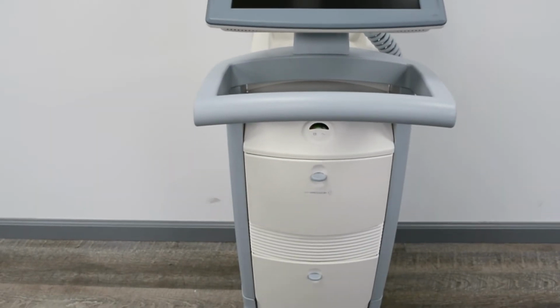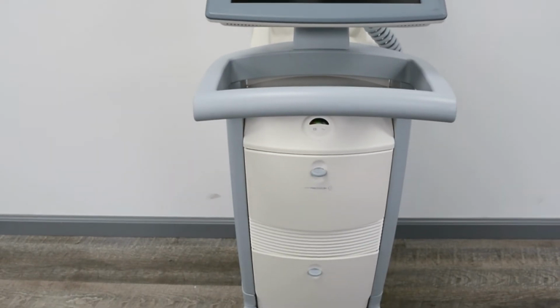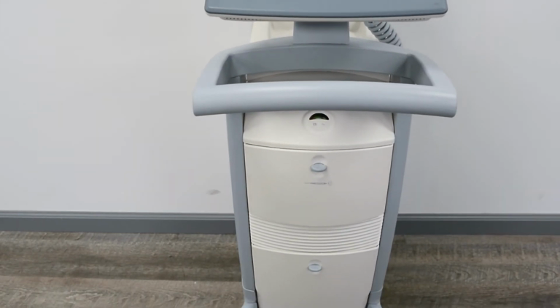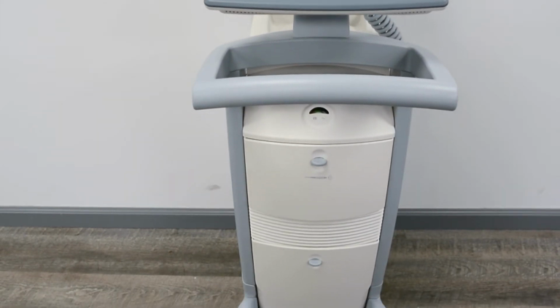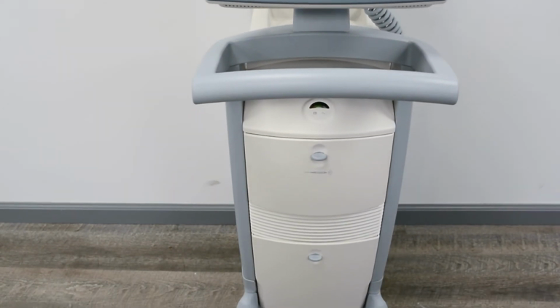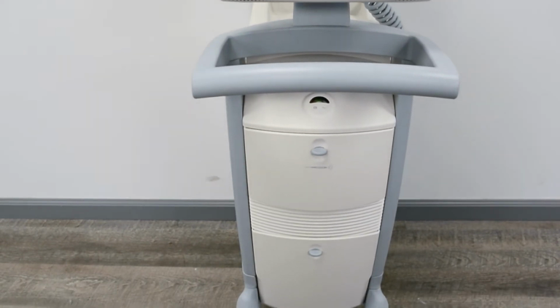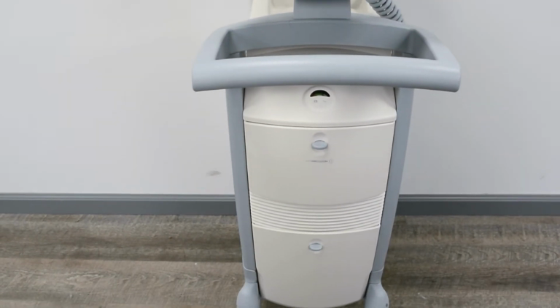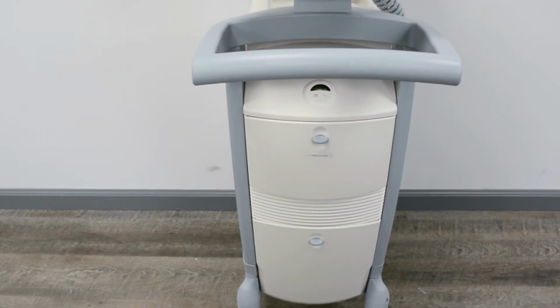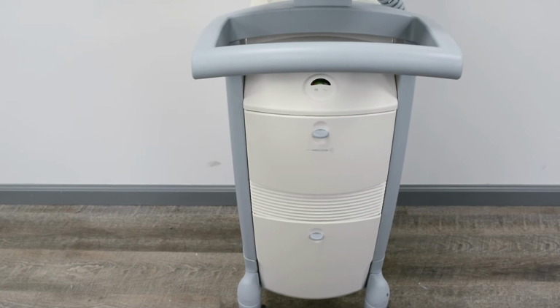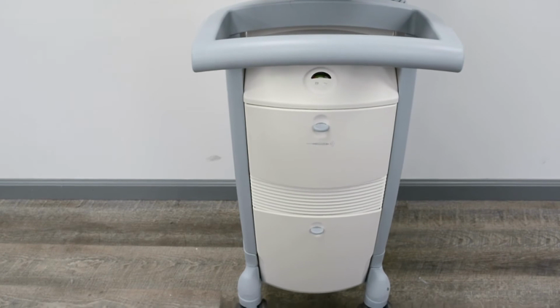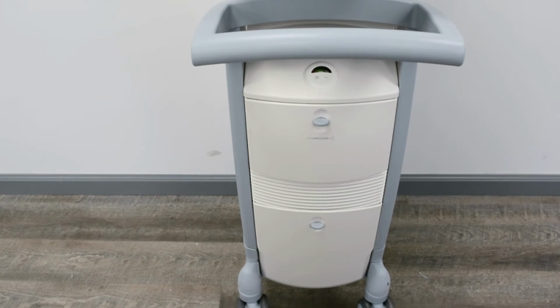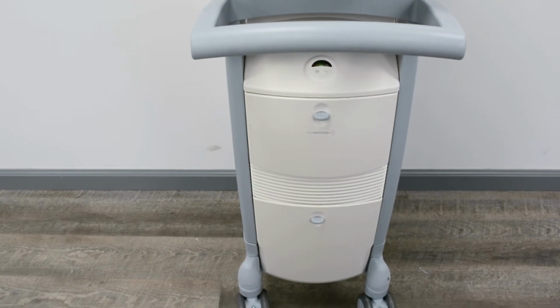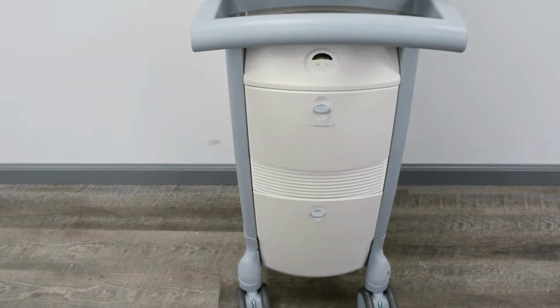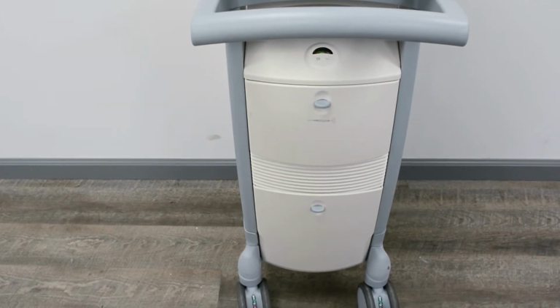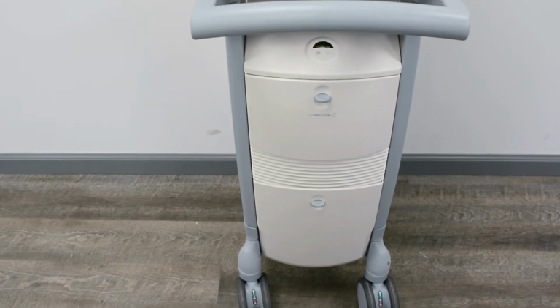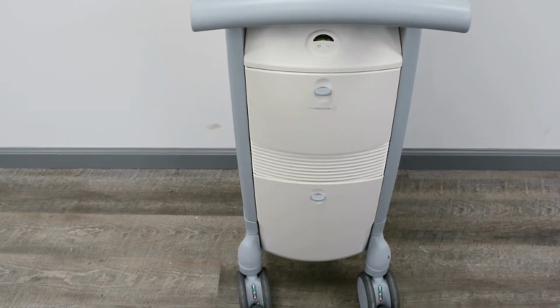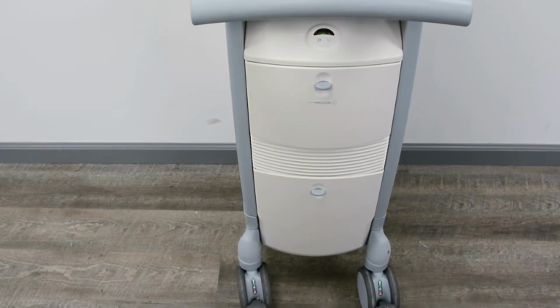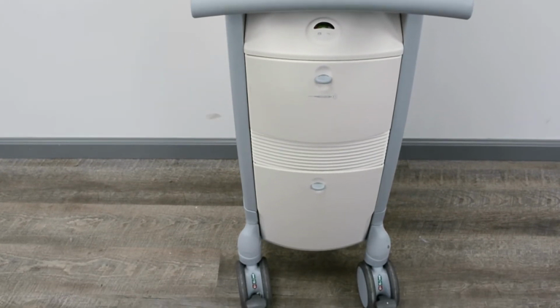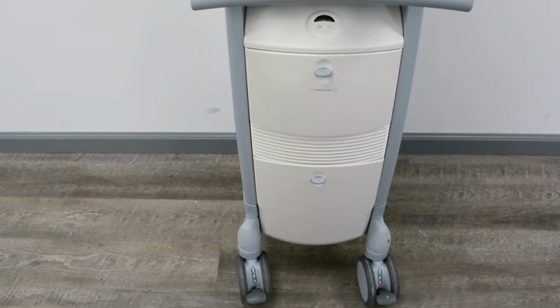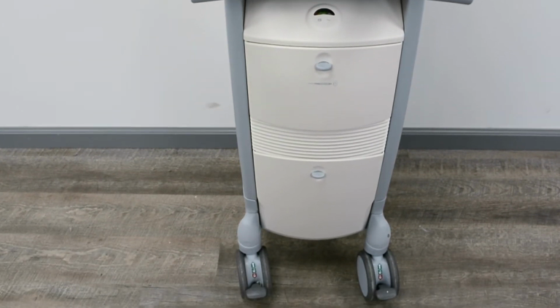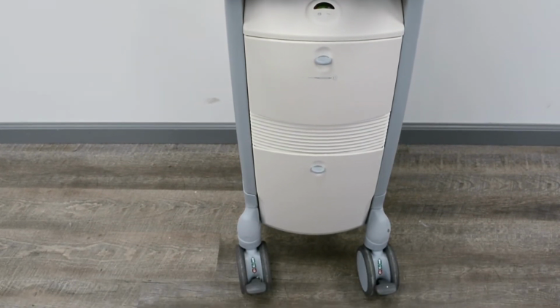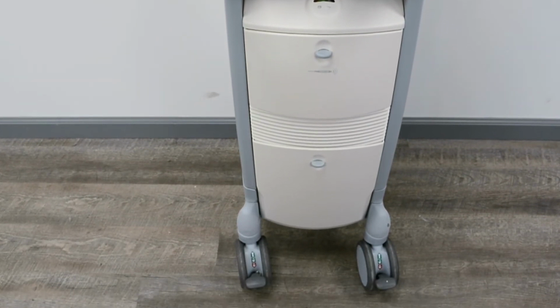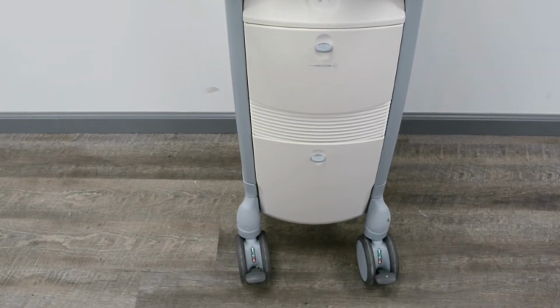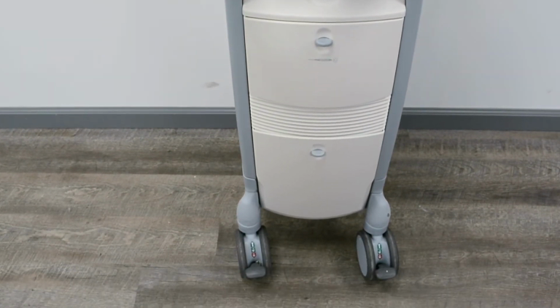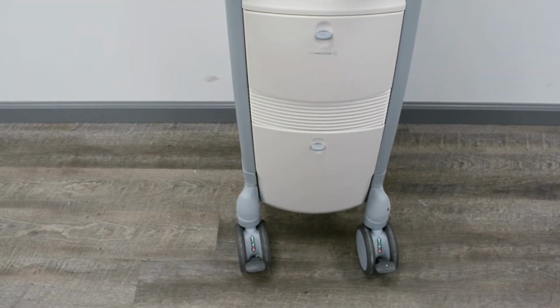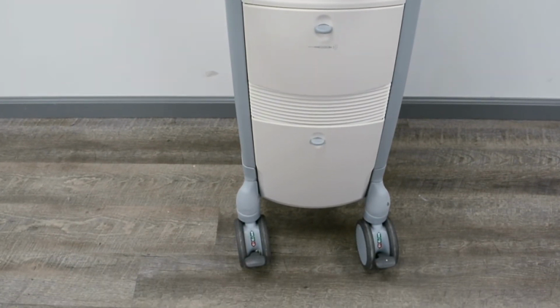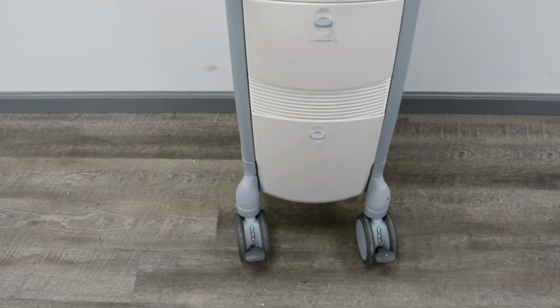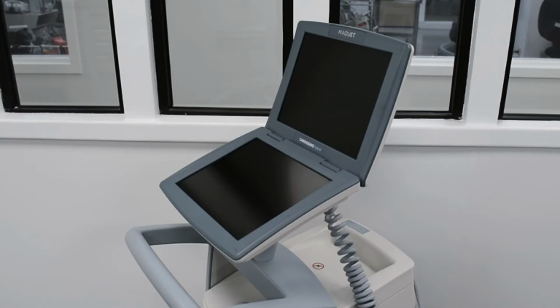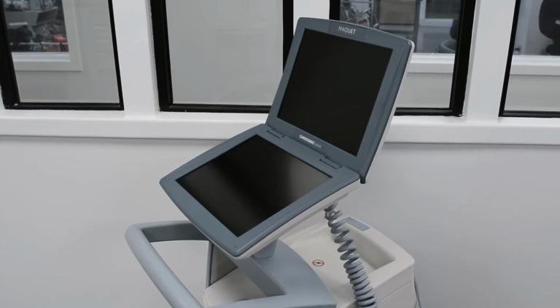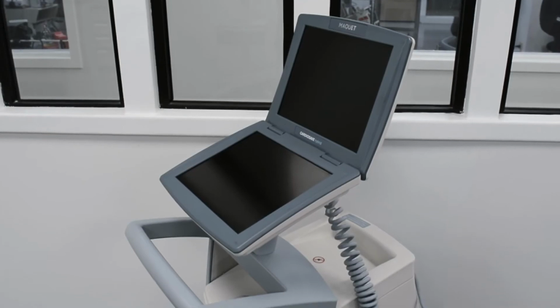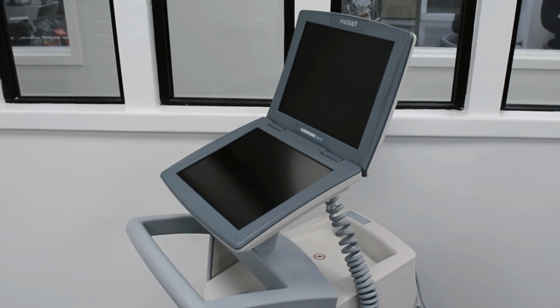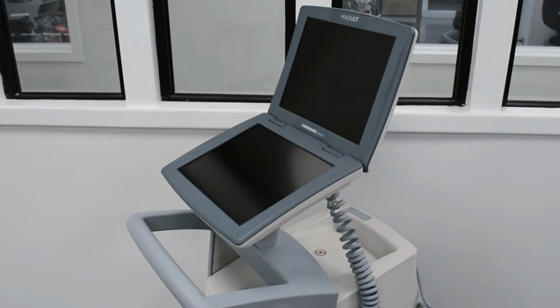The large LCD display allows the operator to view waveforms with an easy-to-use navigation and customizable controls.